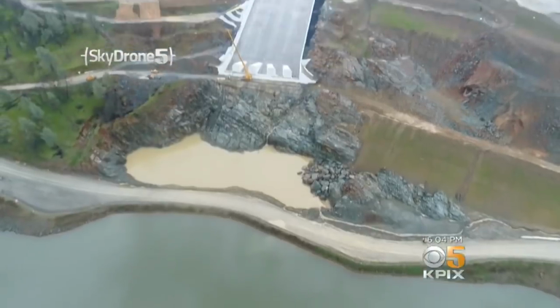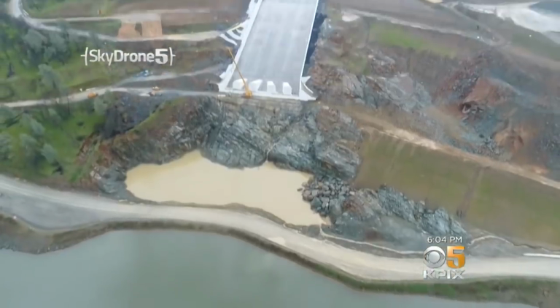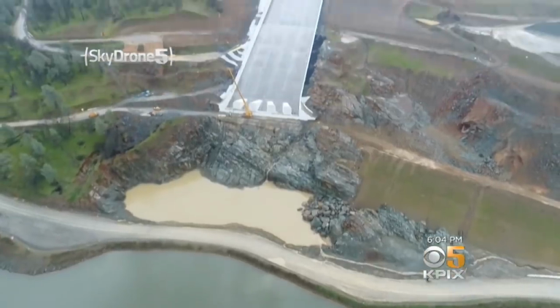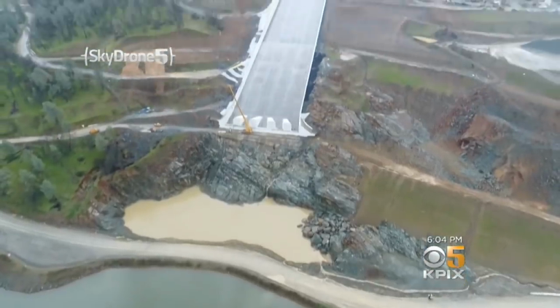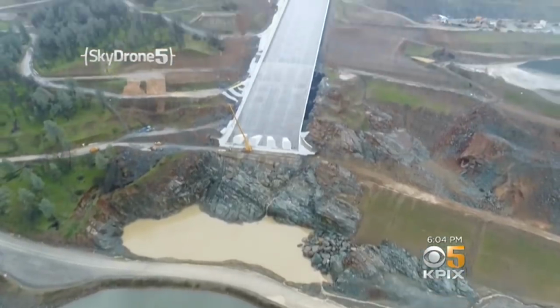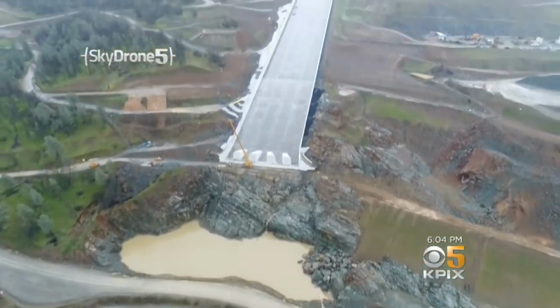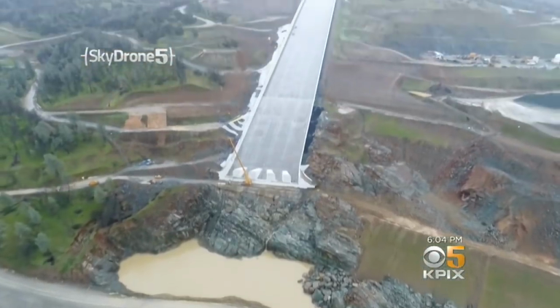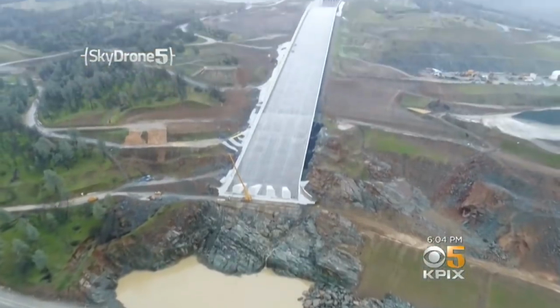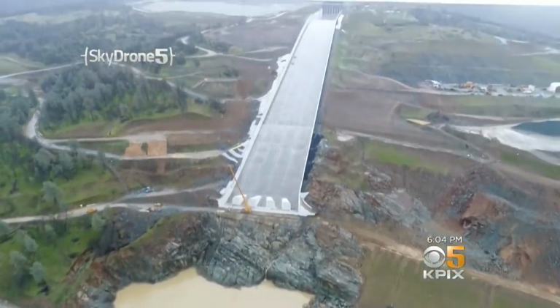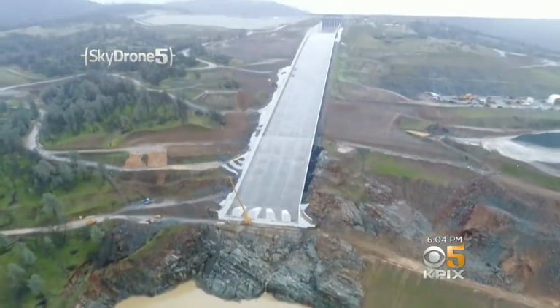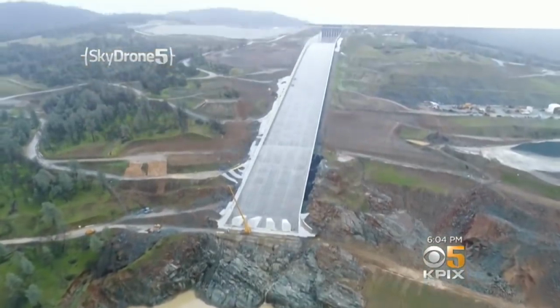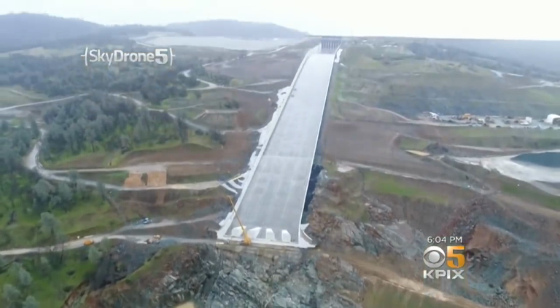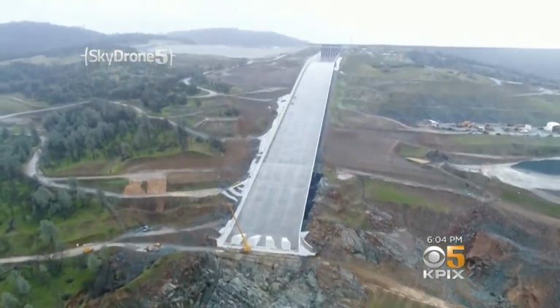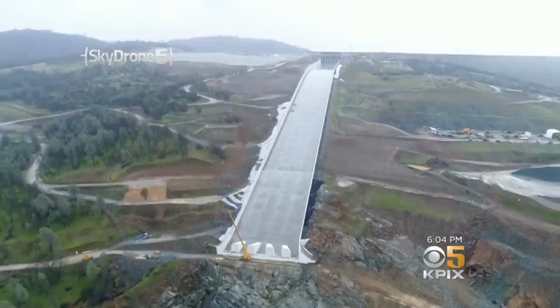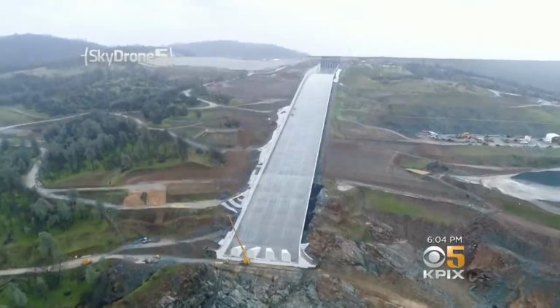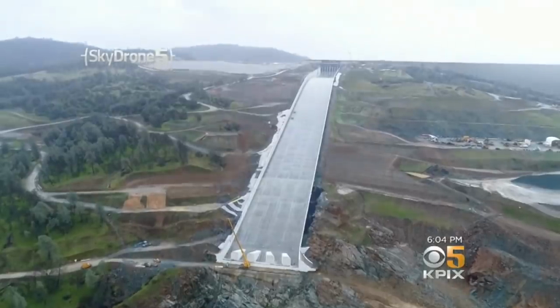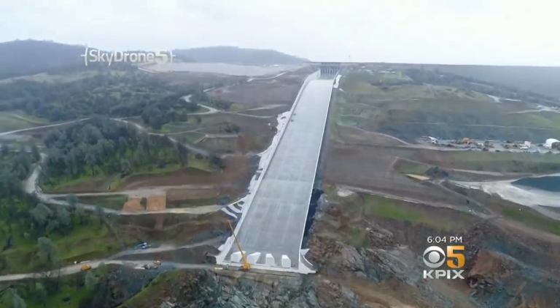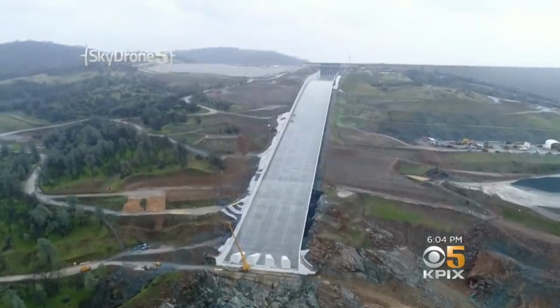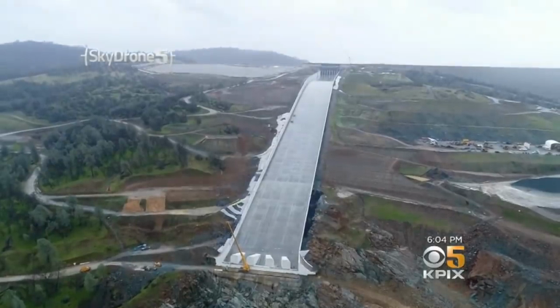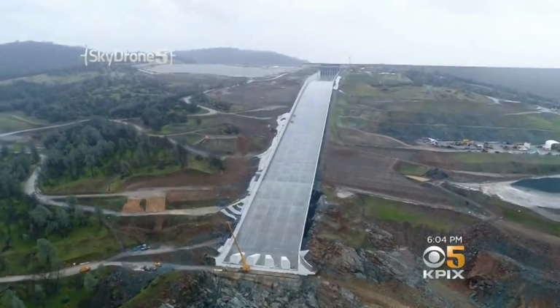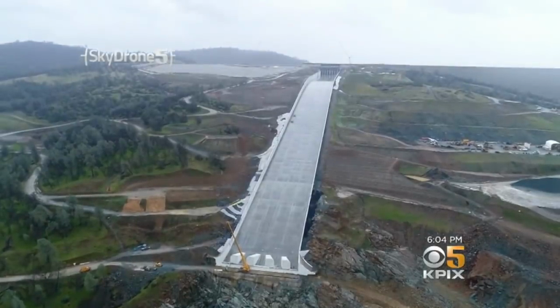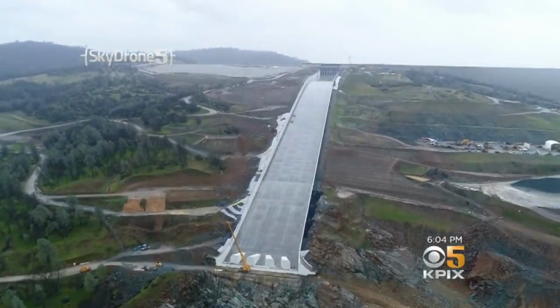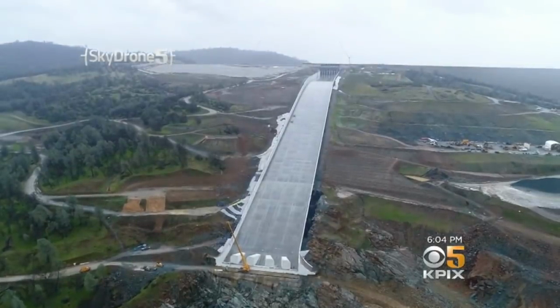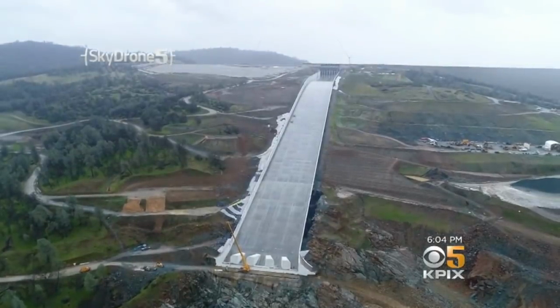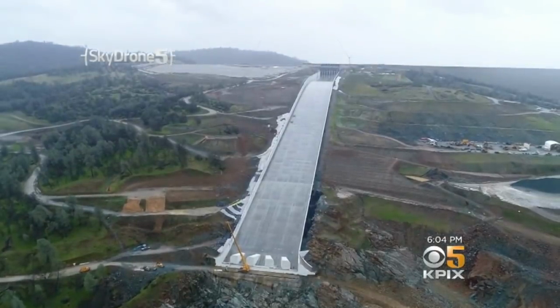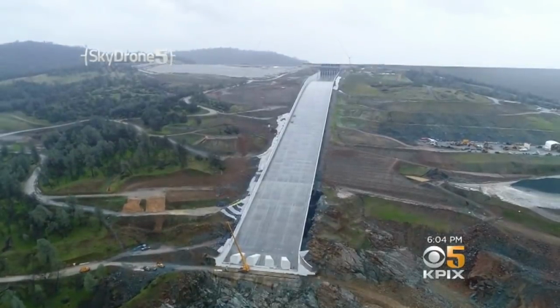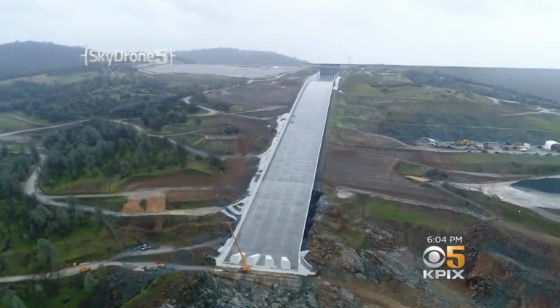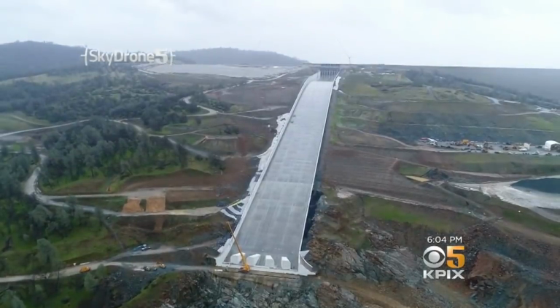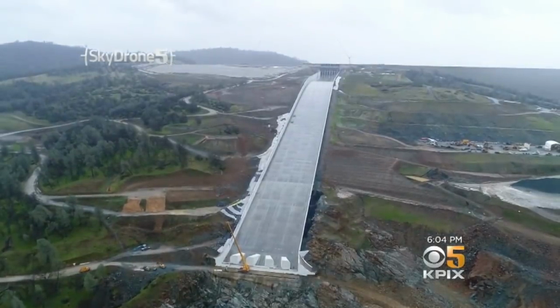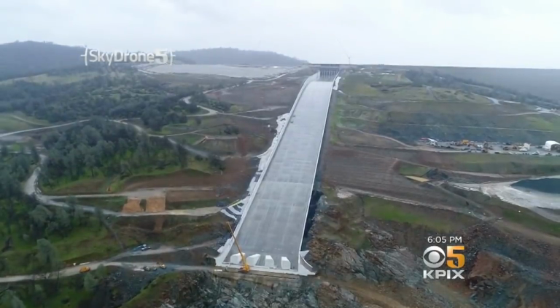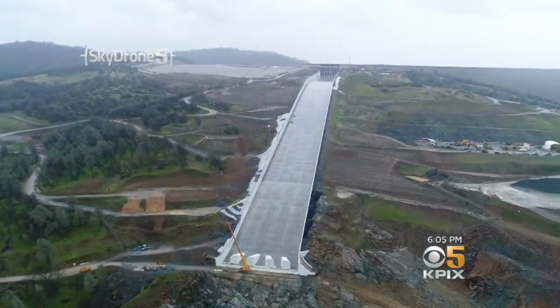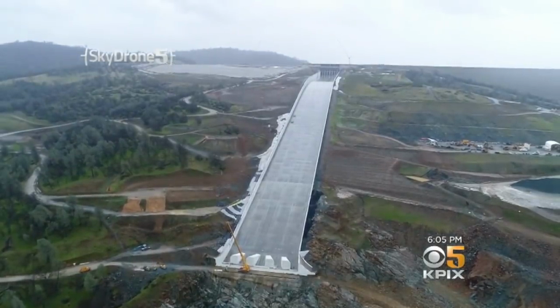Assuming Mother Nature keeps putting down a lot of precipitation and snowpack, there's a chance we would use the spillway this season, certainly.